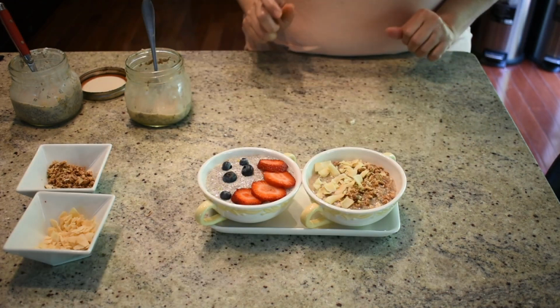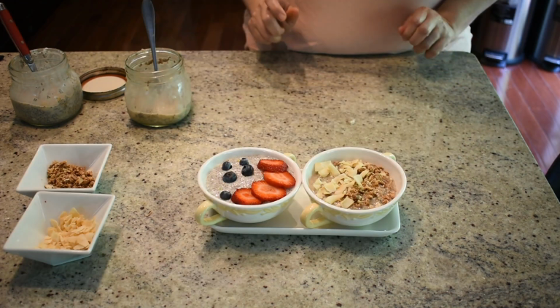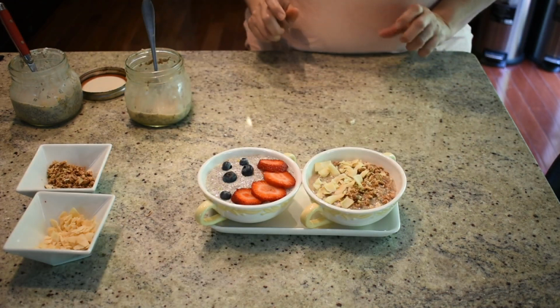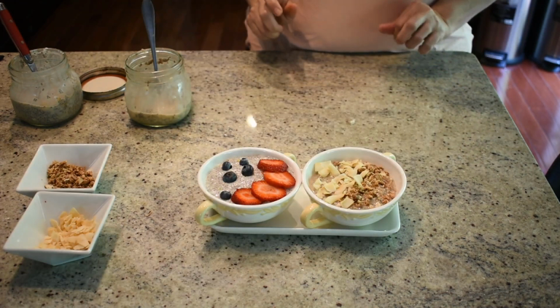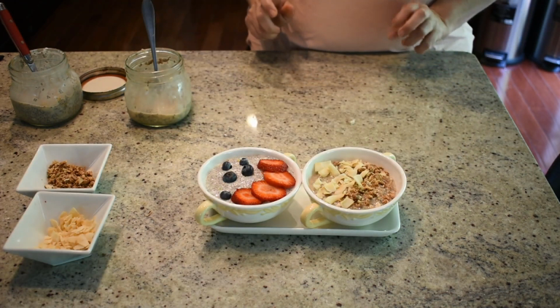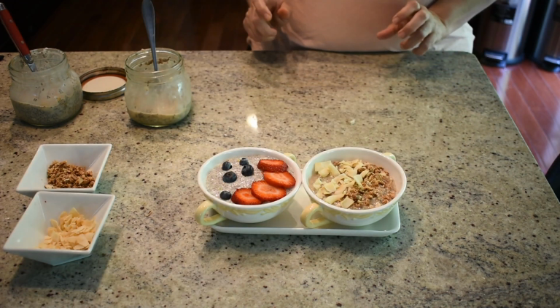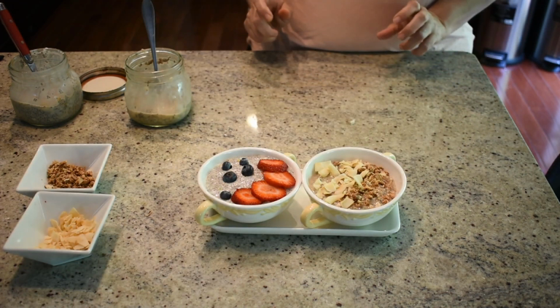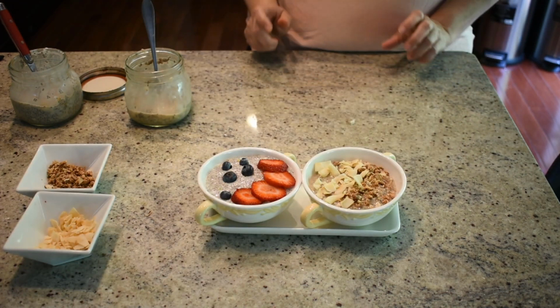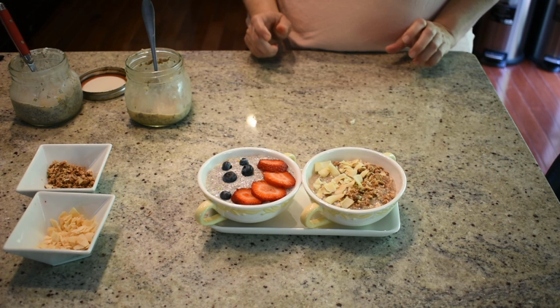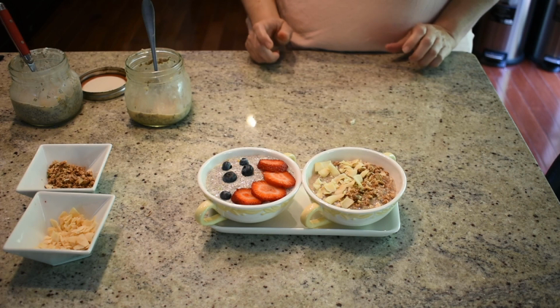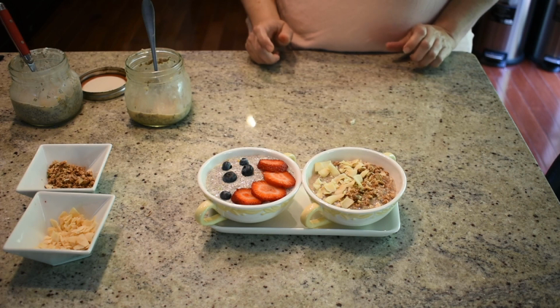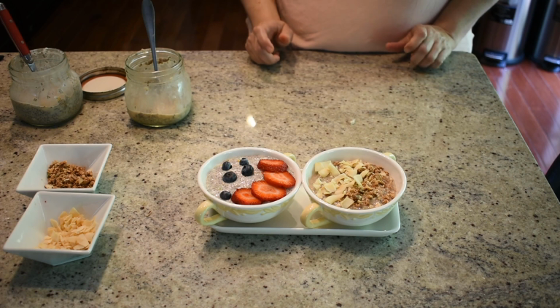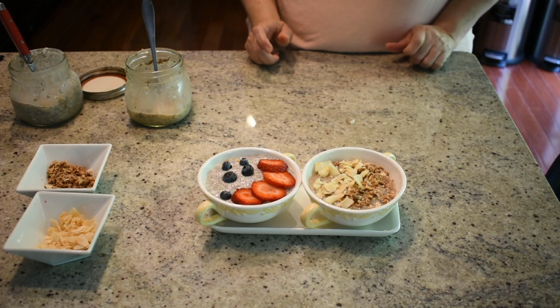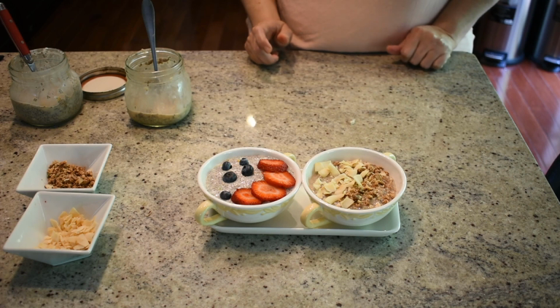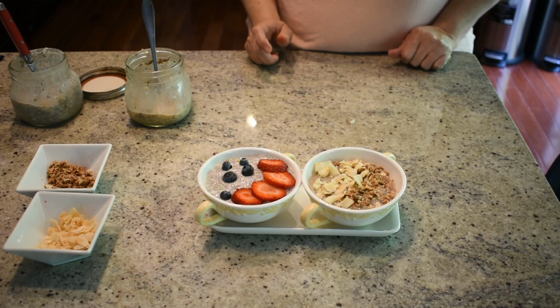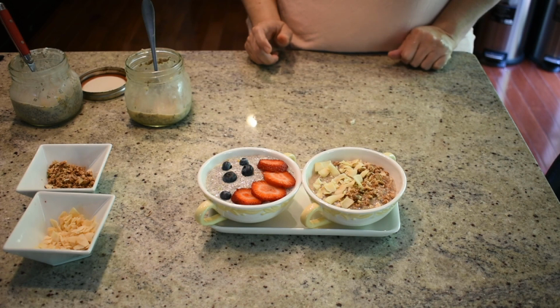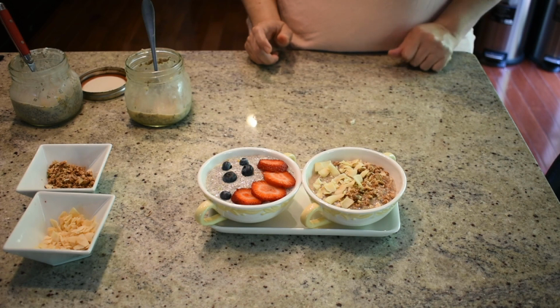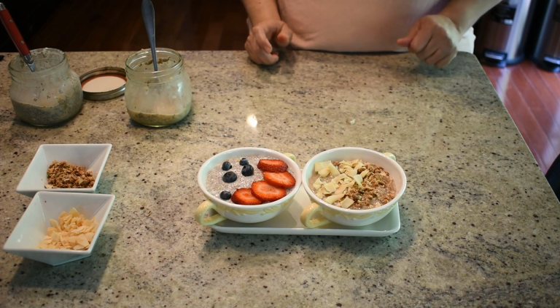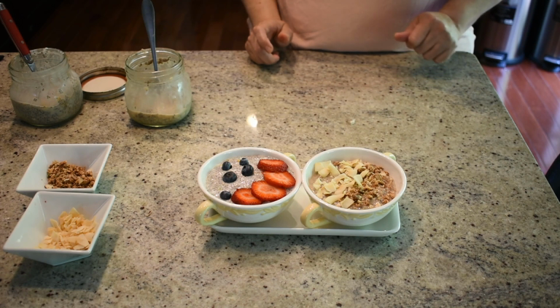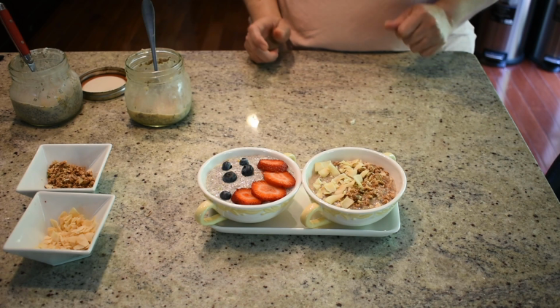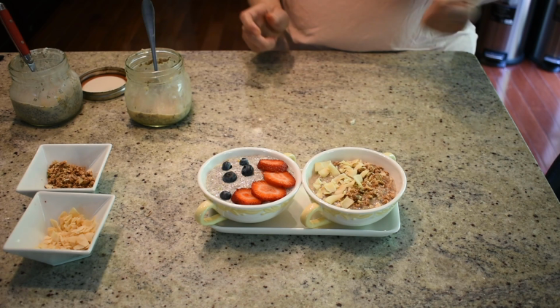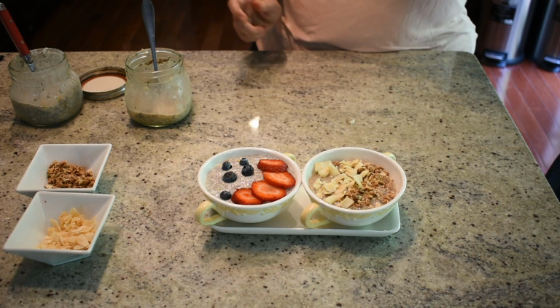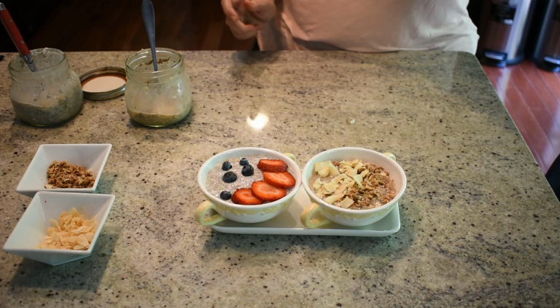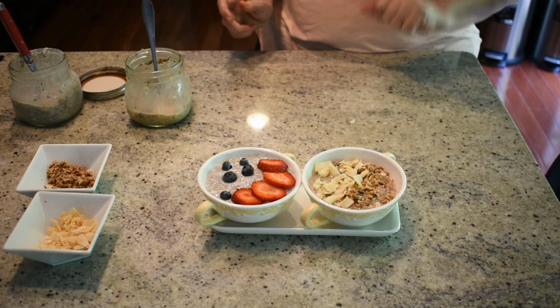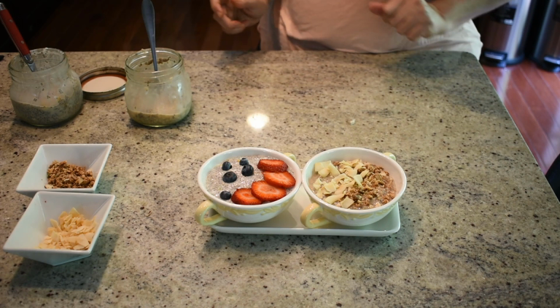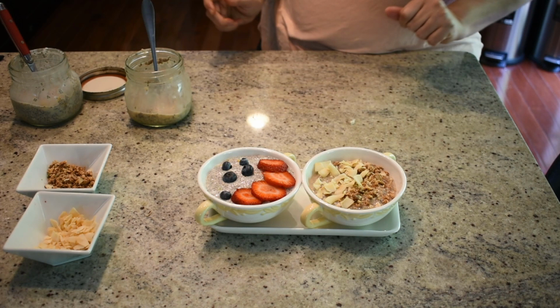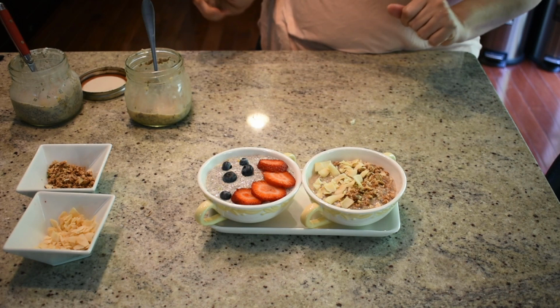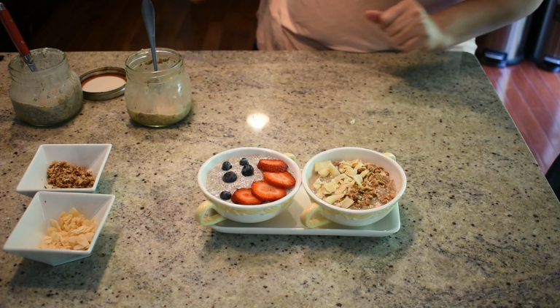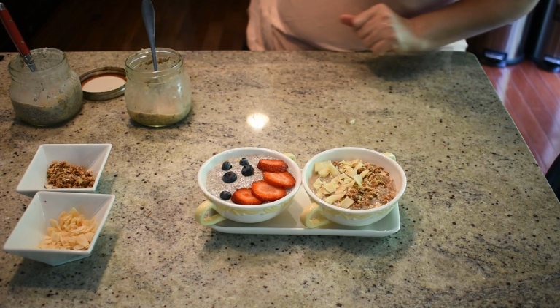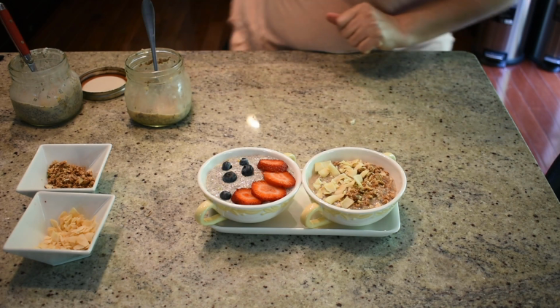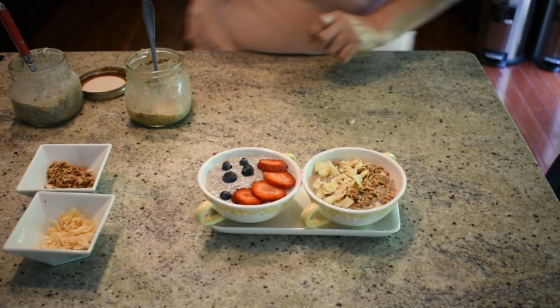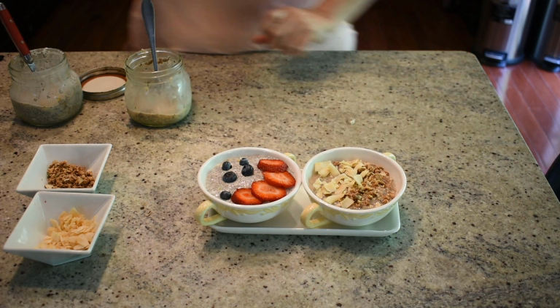Here is our final product — this is how it will look, and it's ready for you to enjoy.